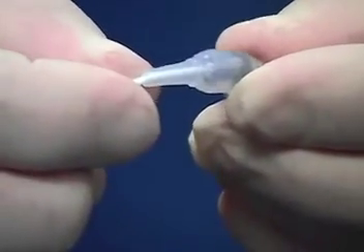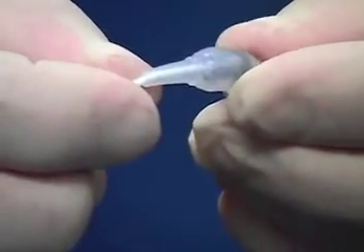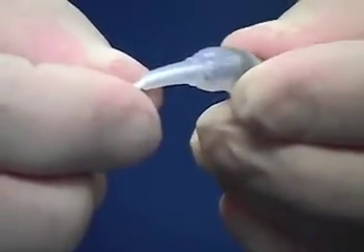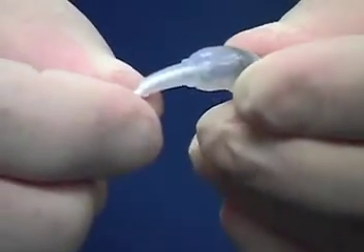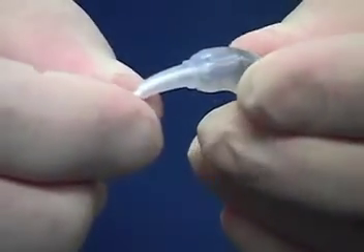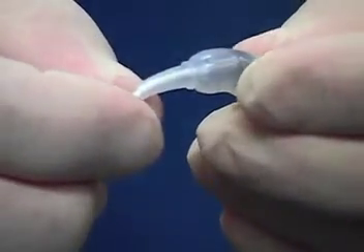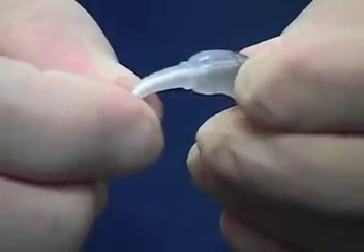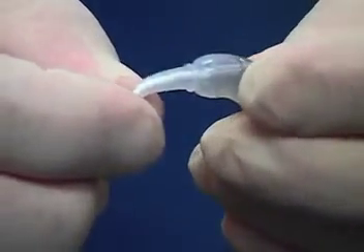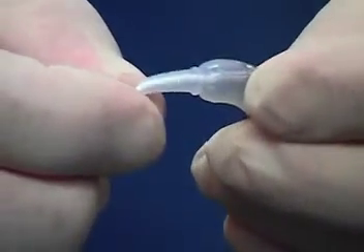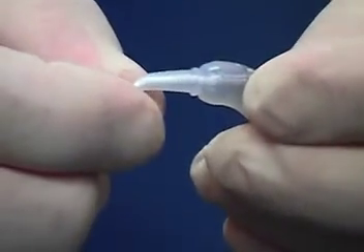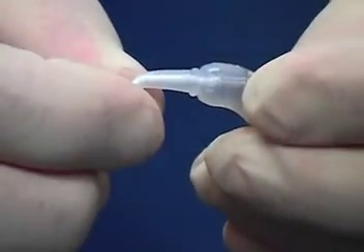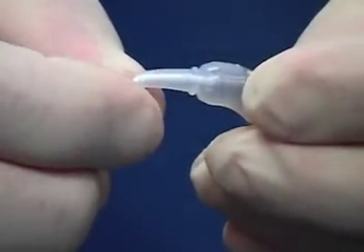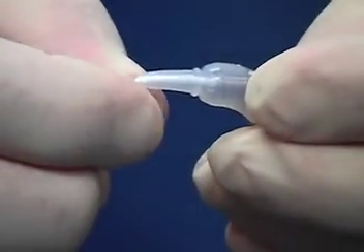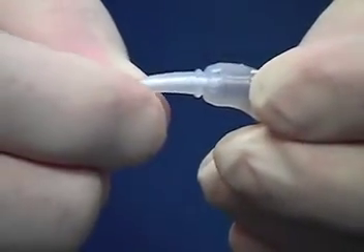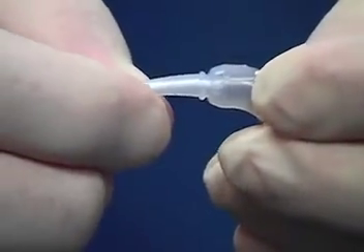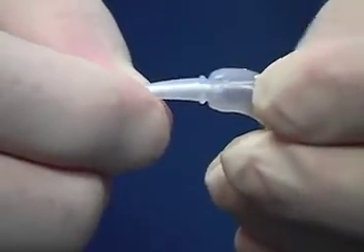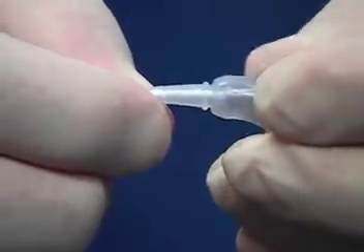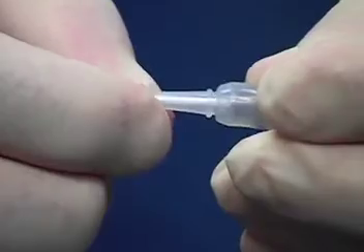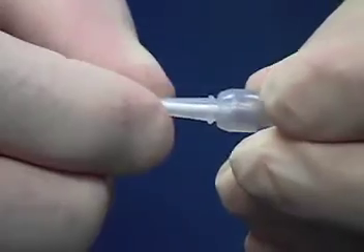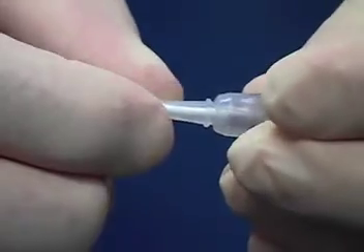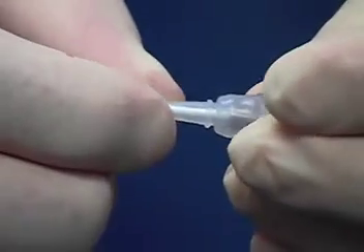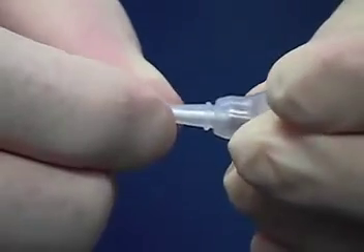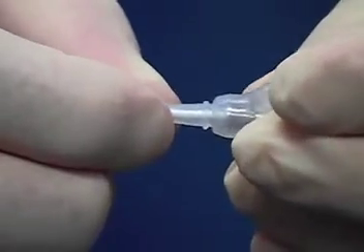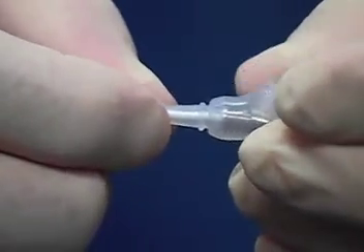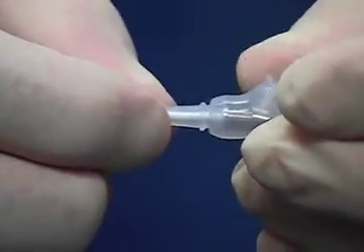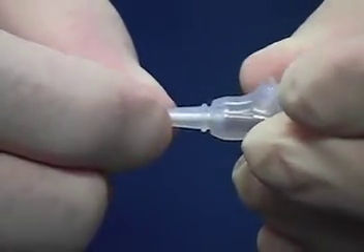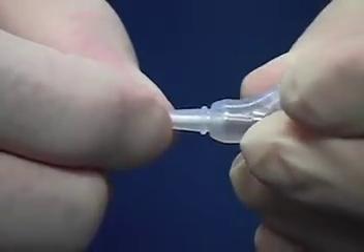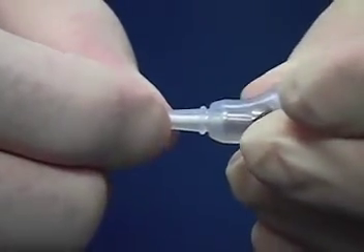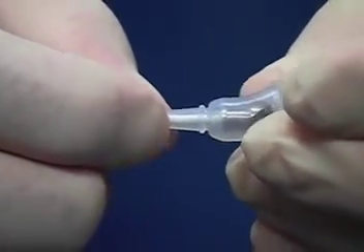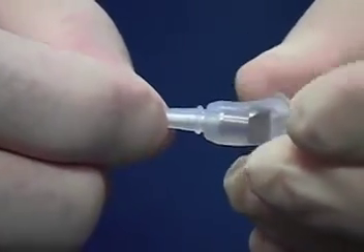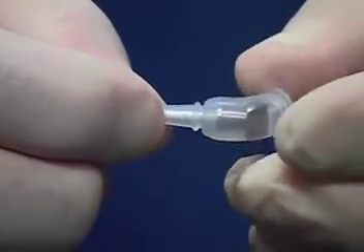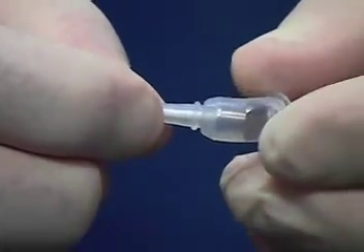Once at the hub, the pump connector should be rotated to ensure that the catheter is completely on the connecting pin.